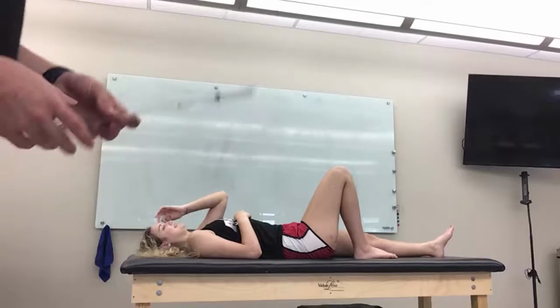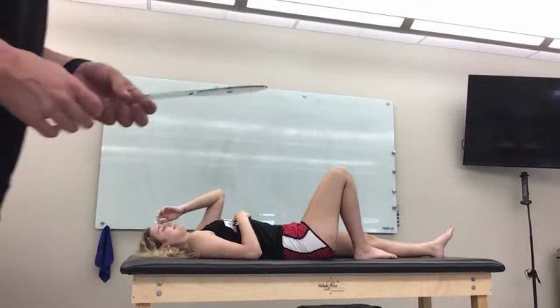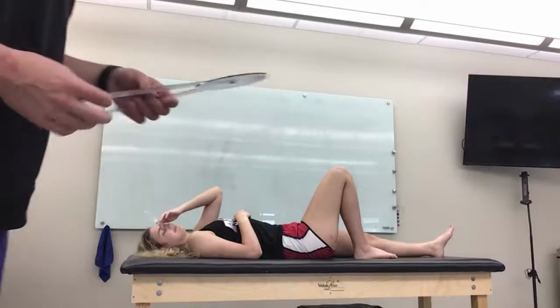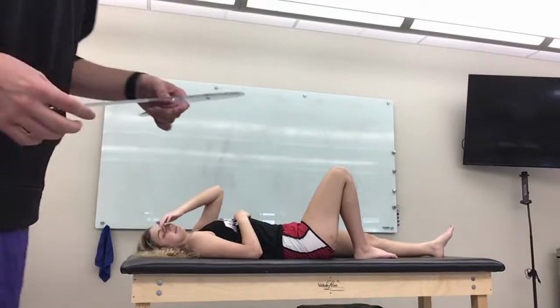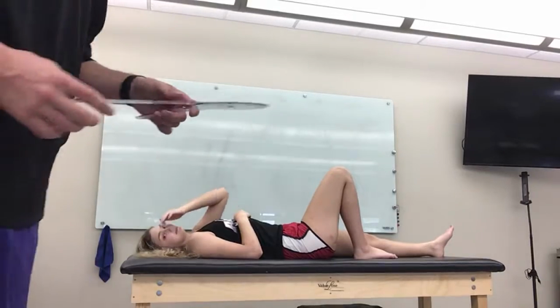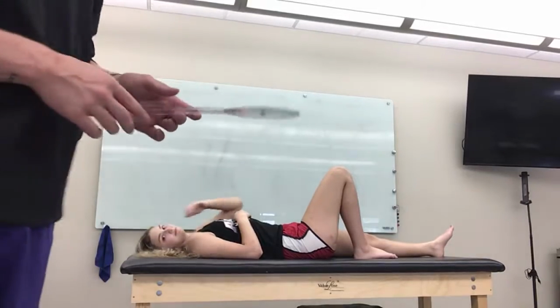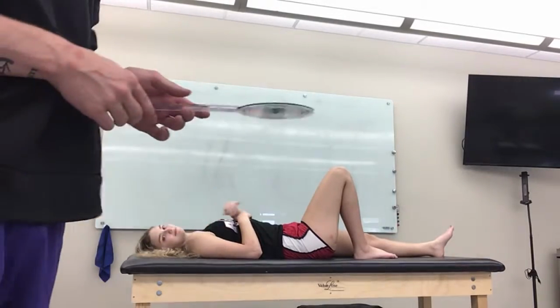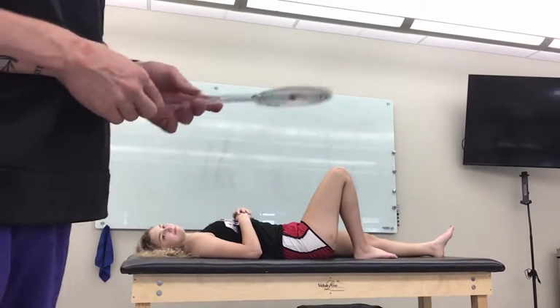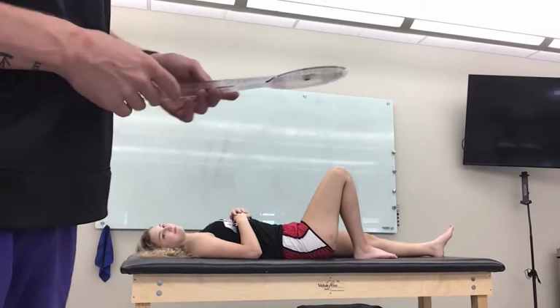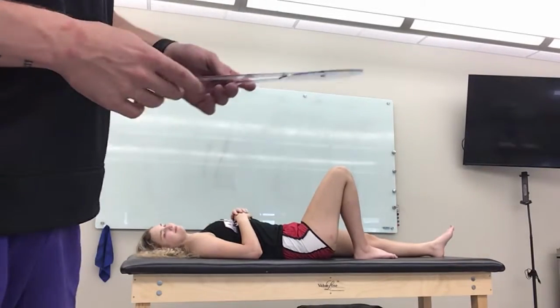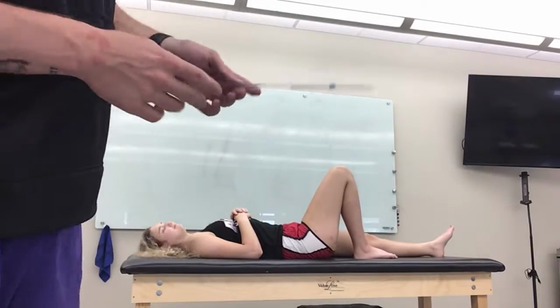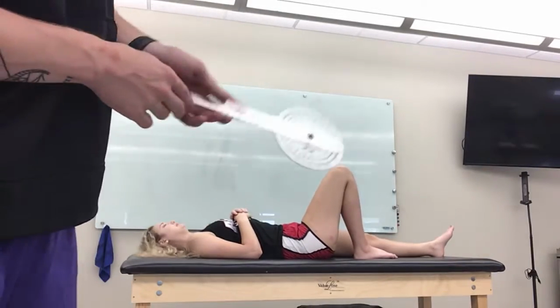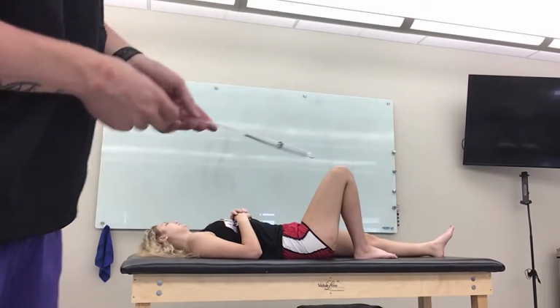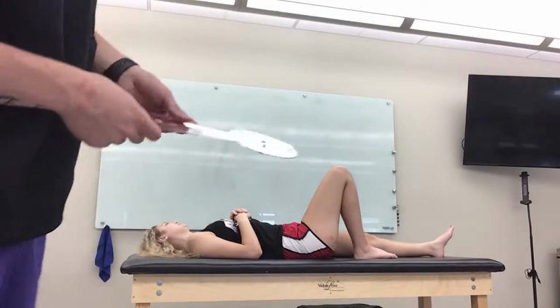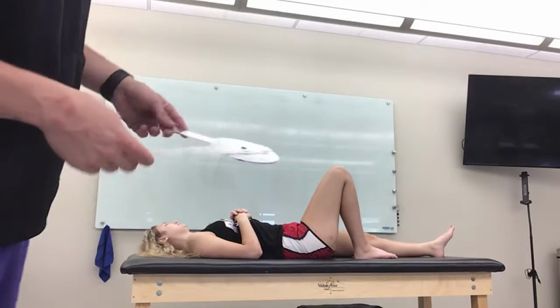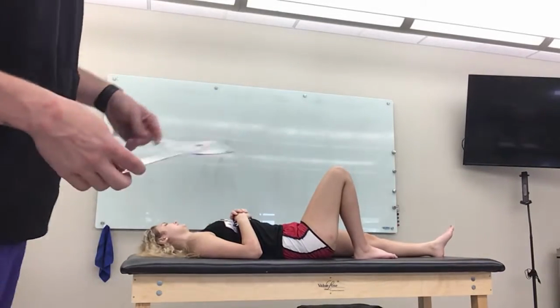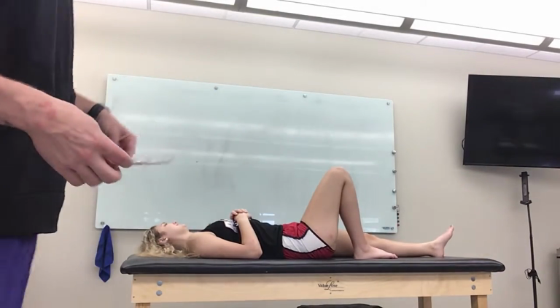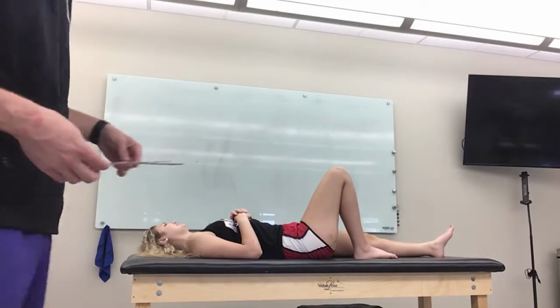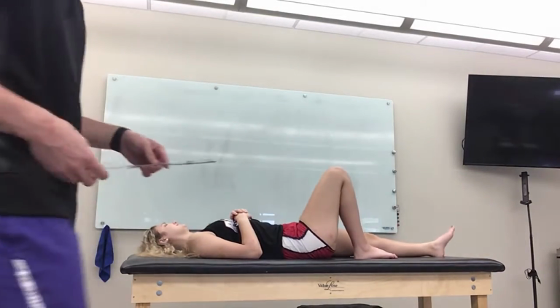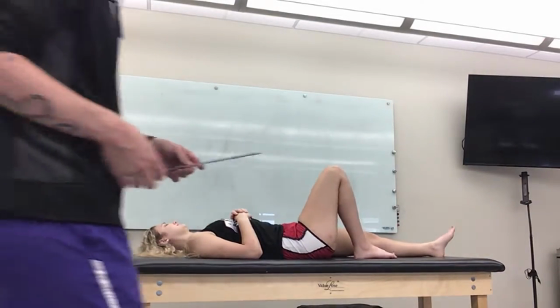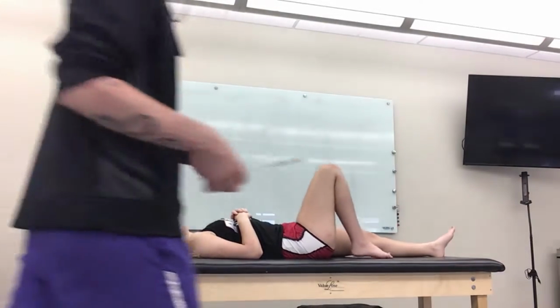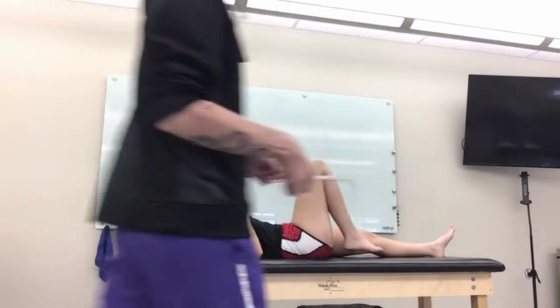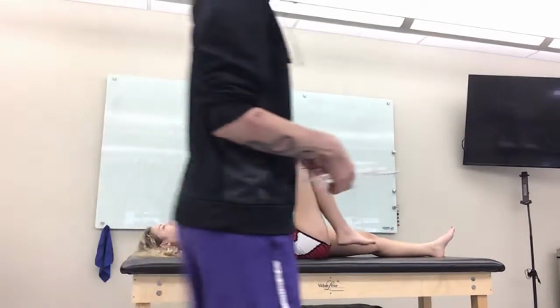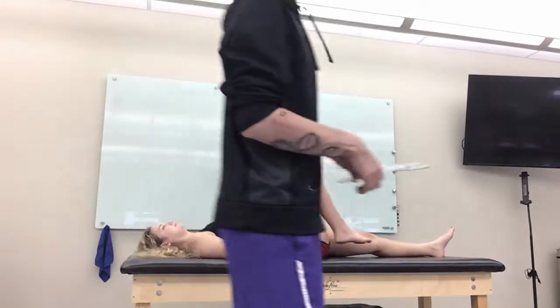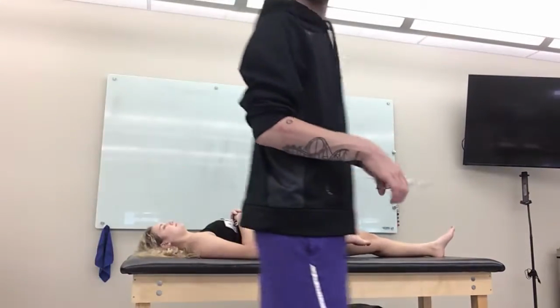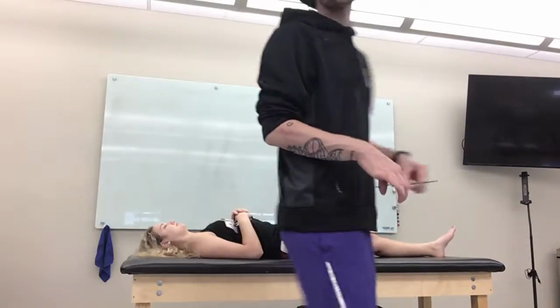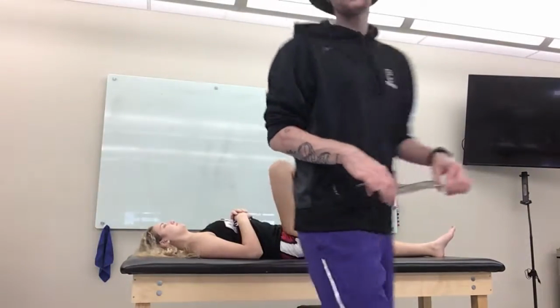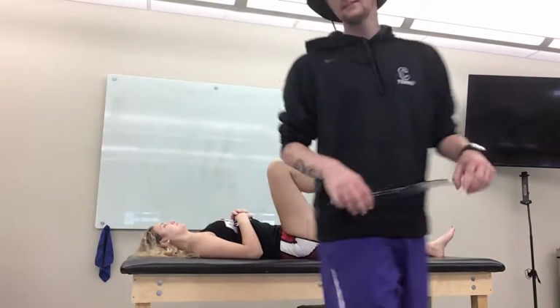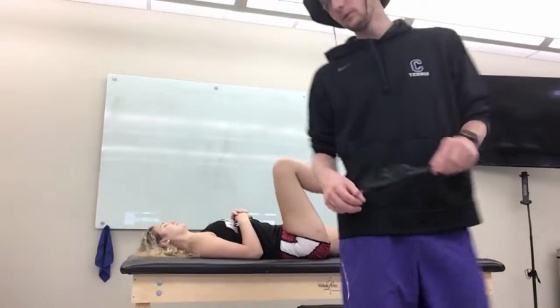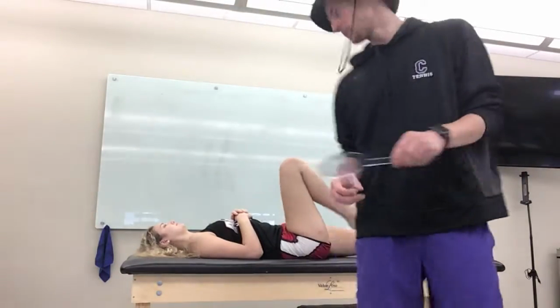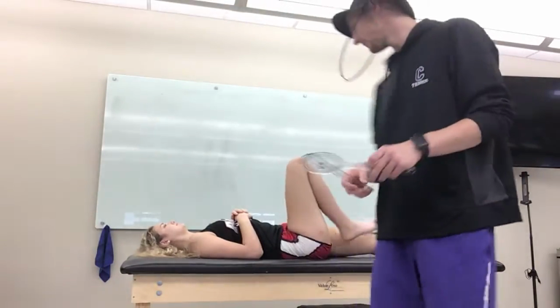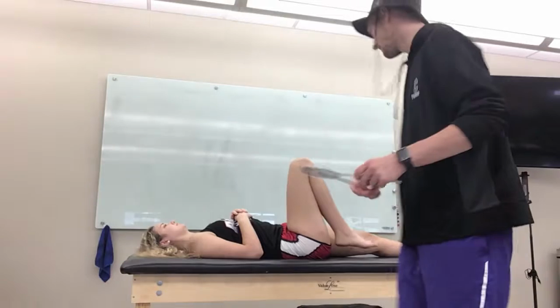The next video is knee flexion. The normal range for this is going to be about 135 to 145 degrees.